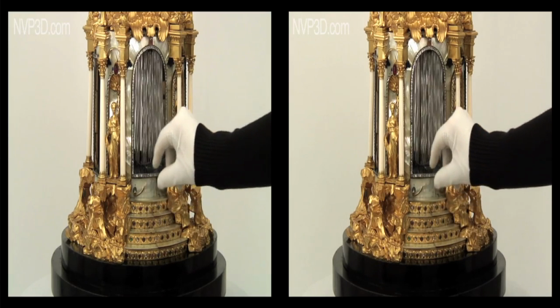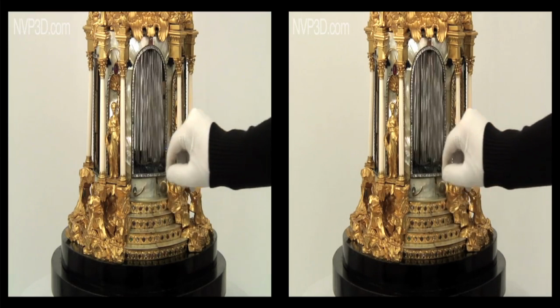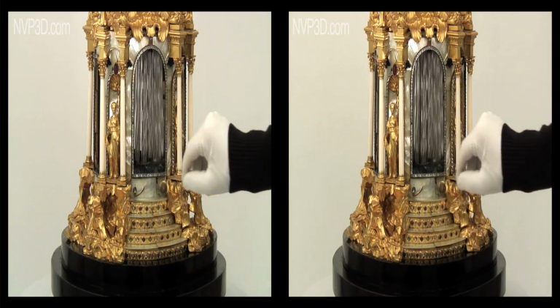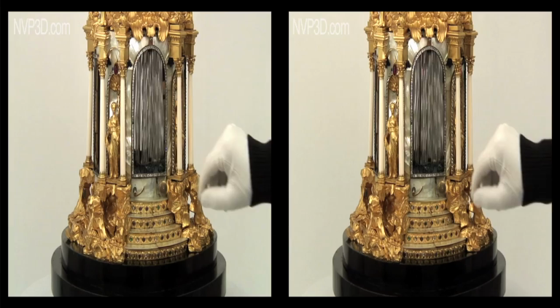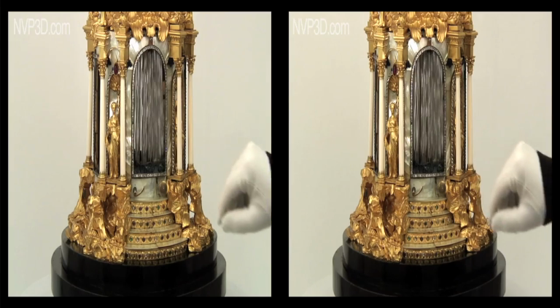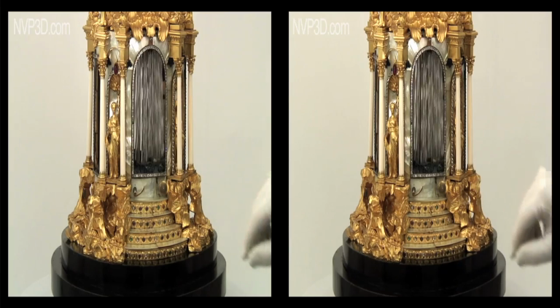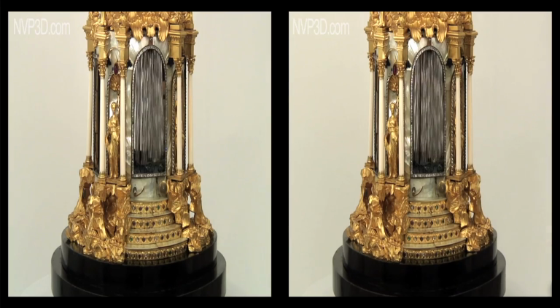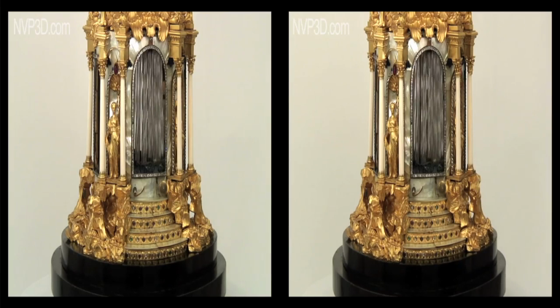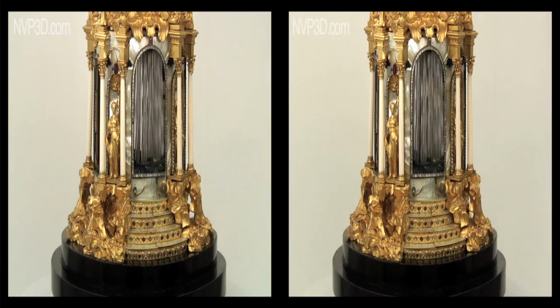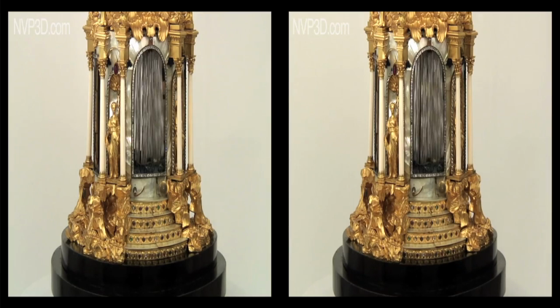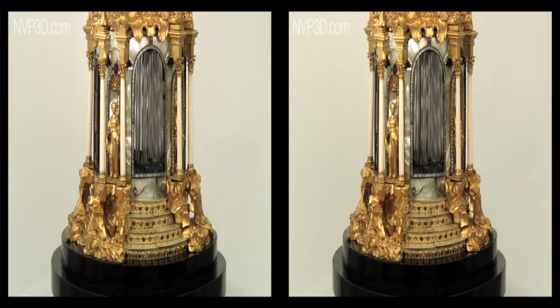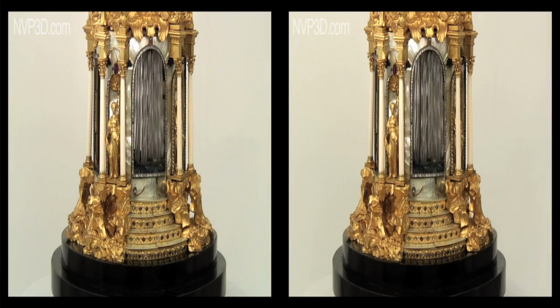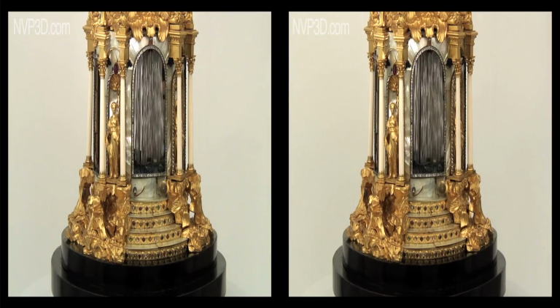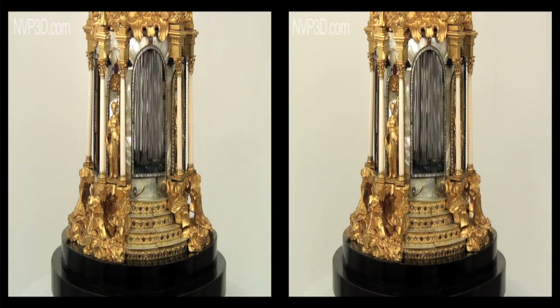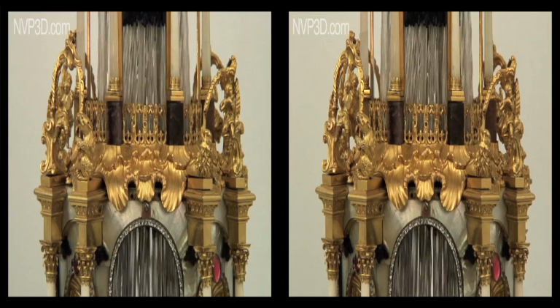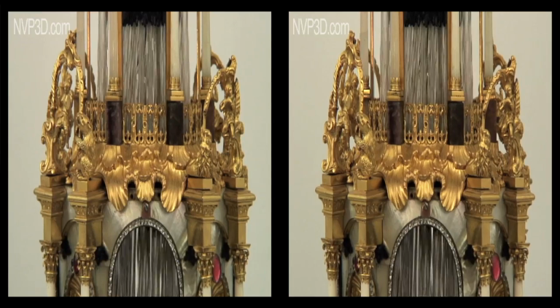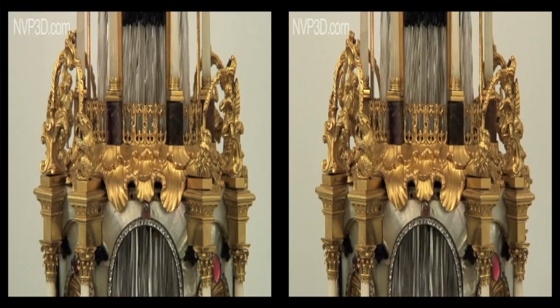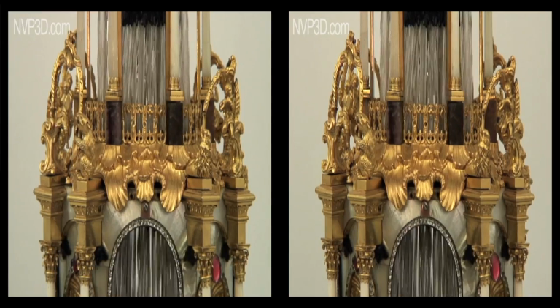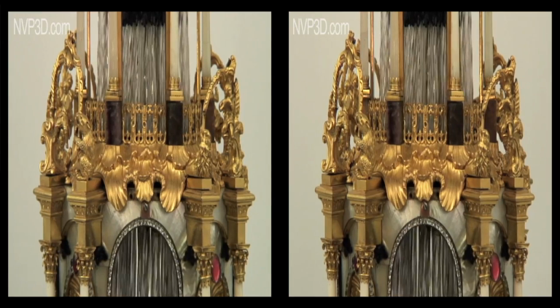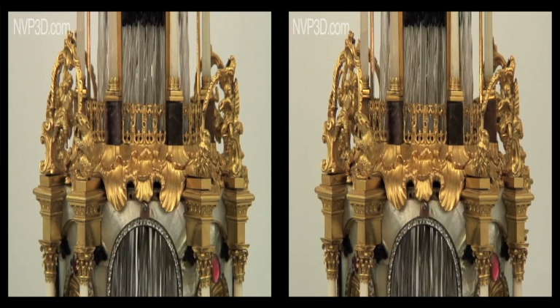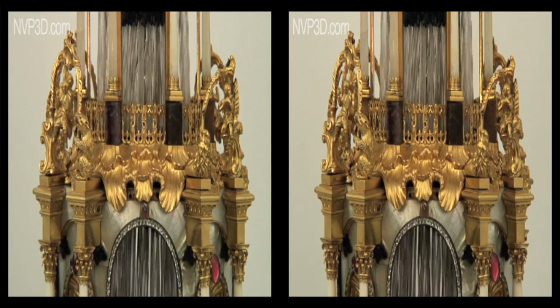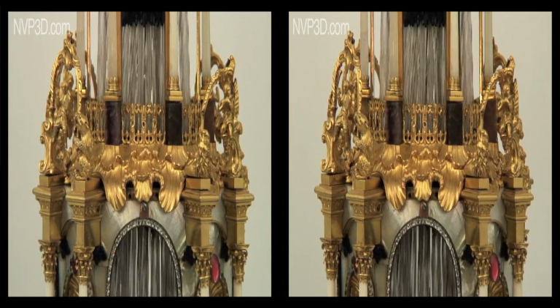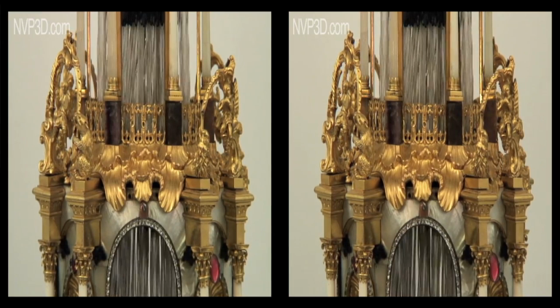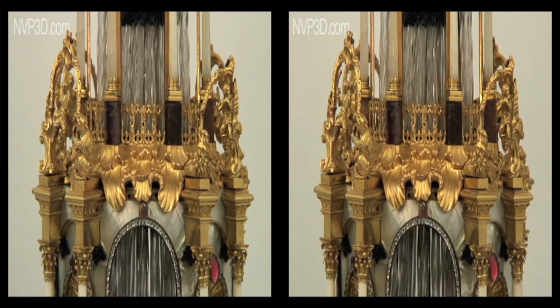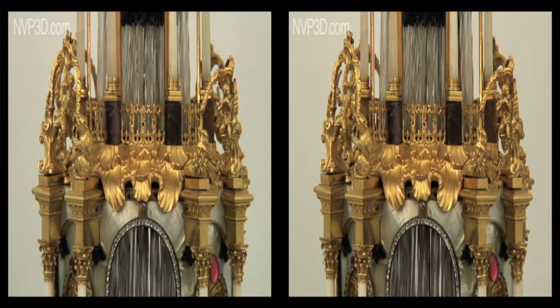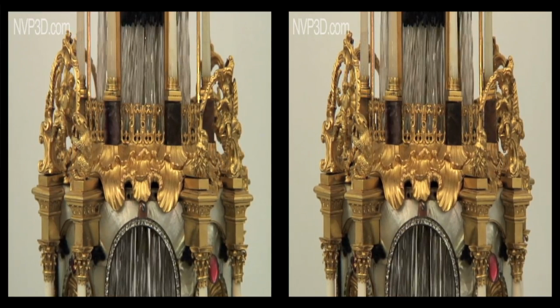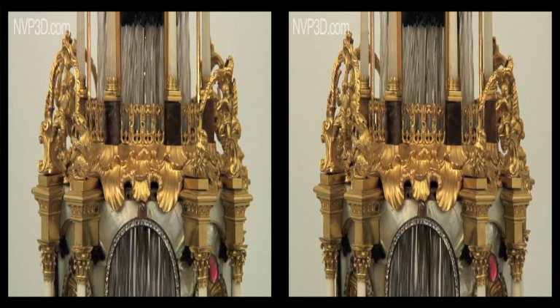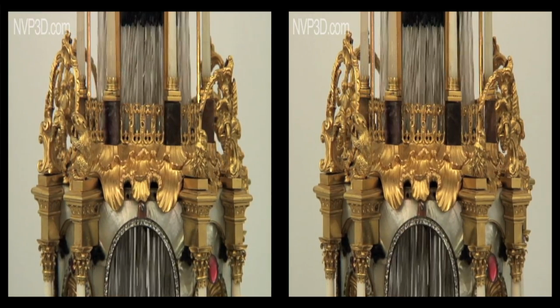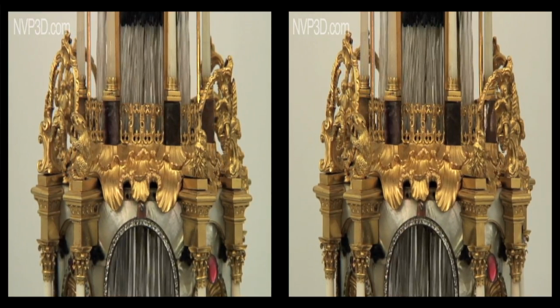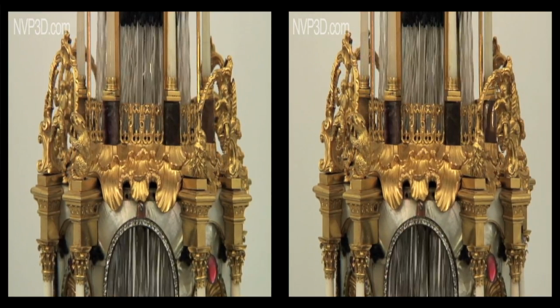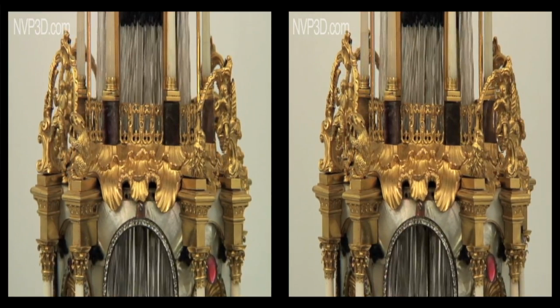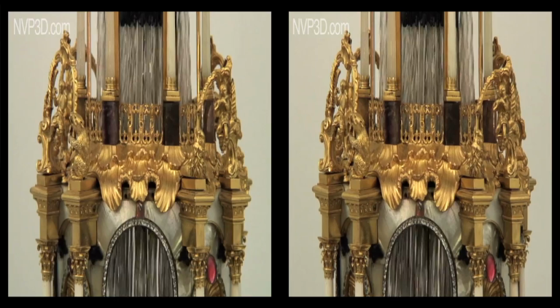From slightly later, this fountain also creates the illusion of a flowing stream accompanied by chiming bells.